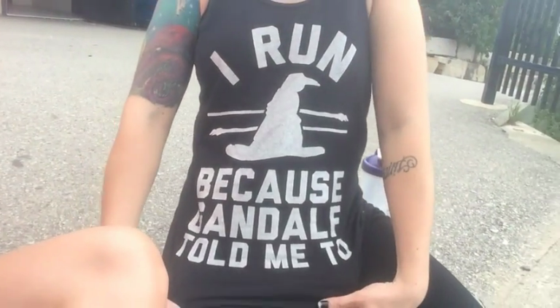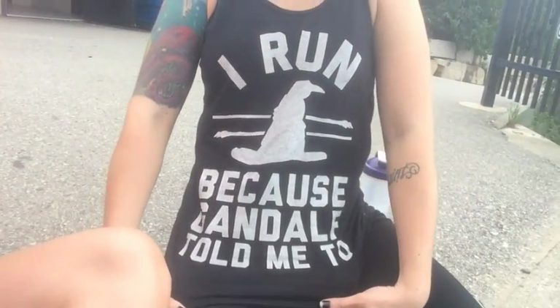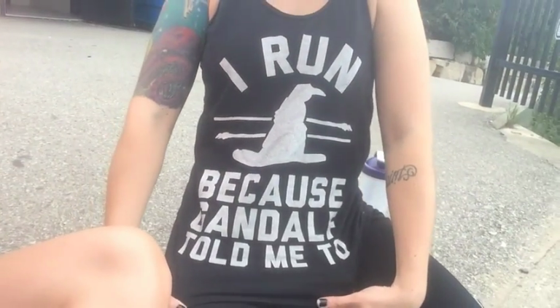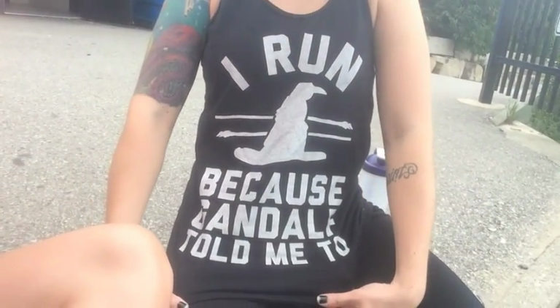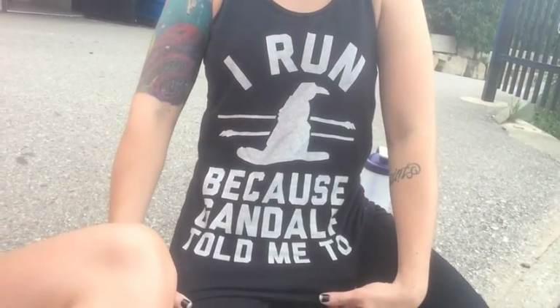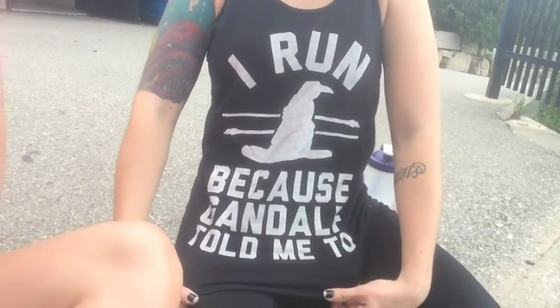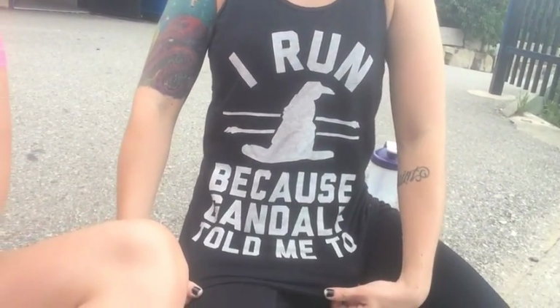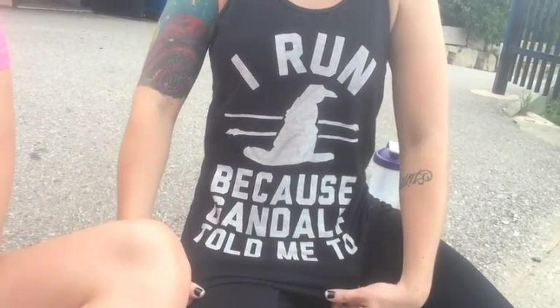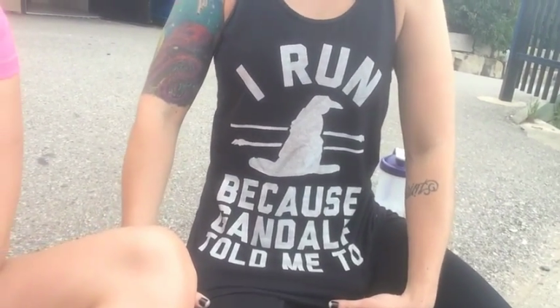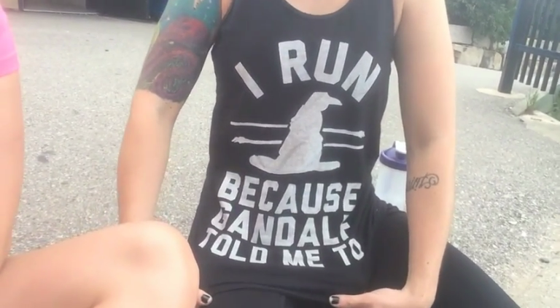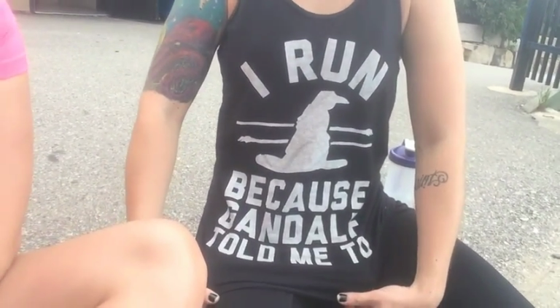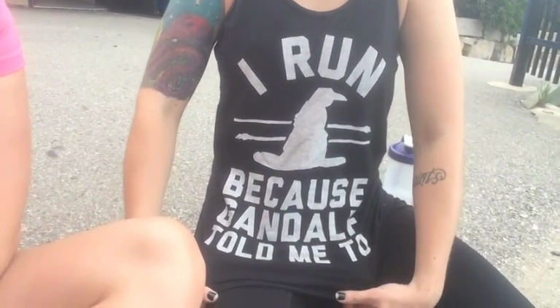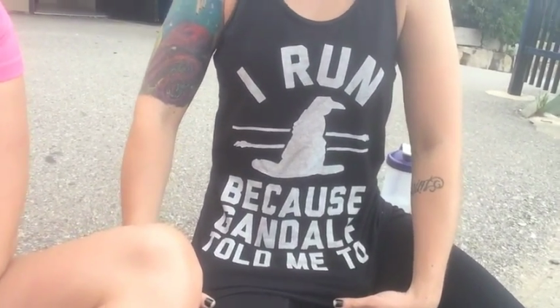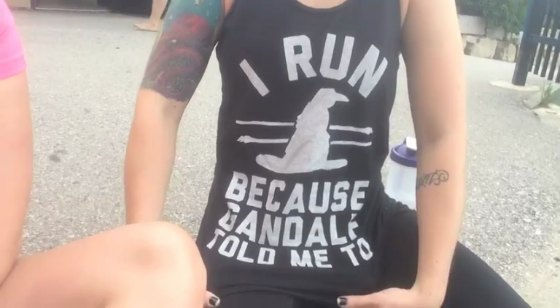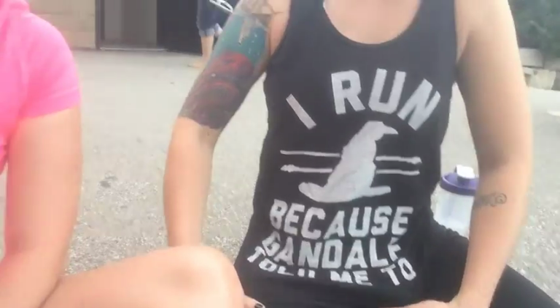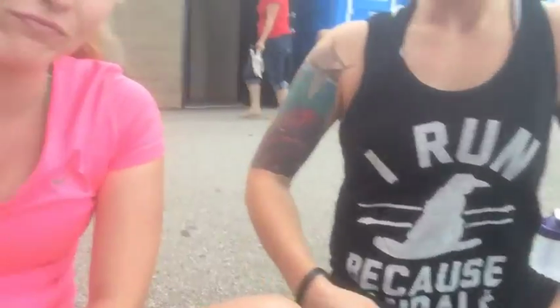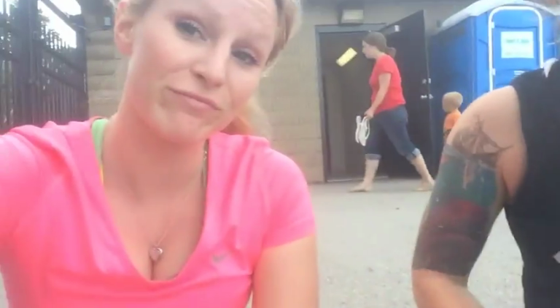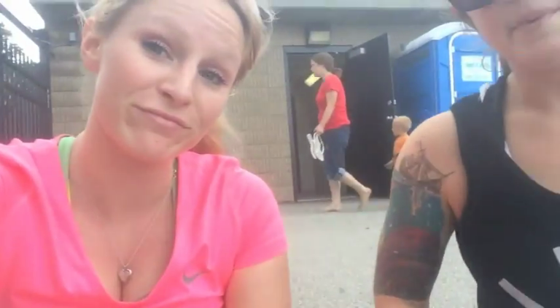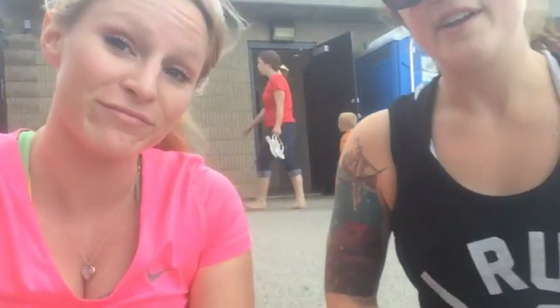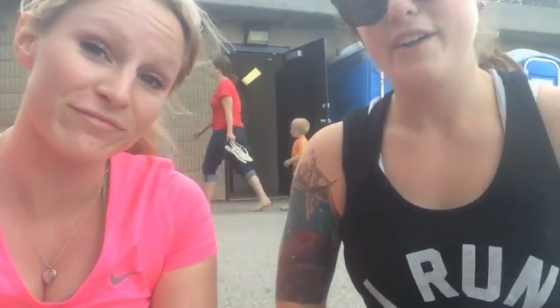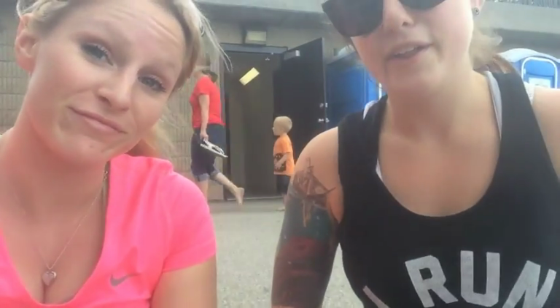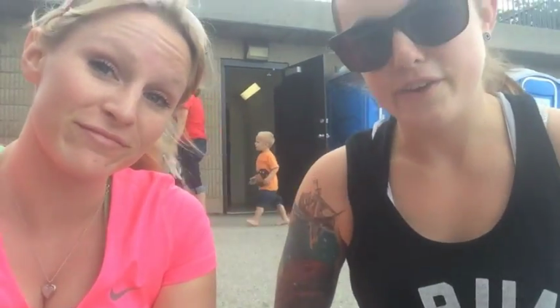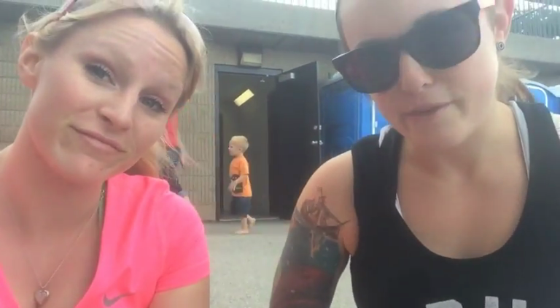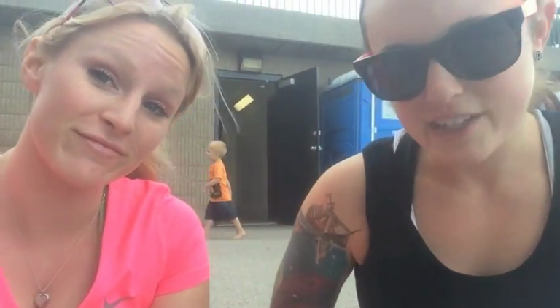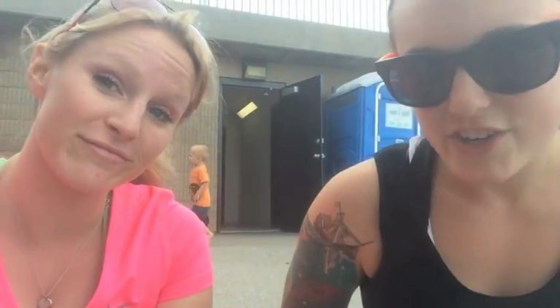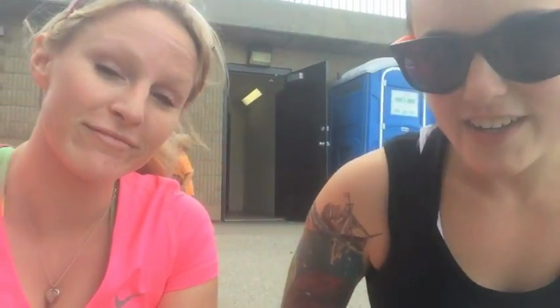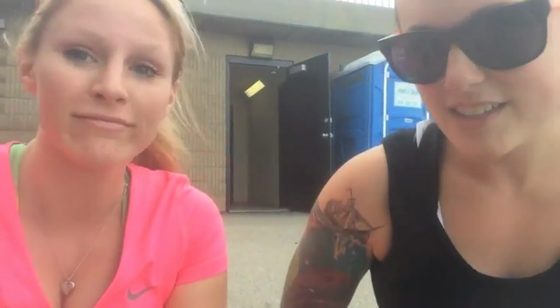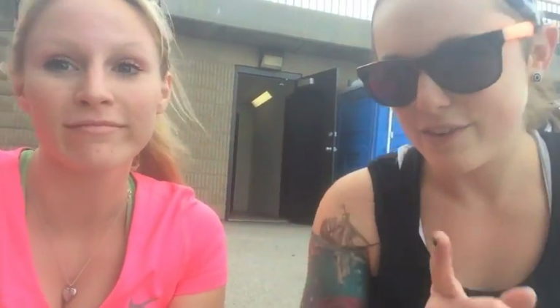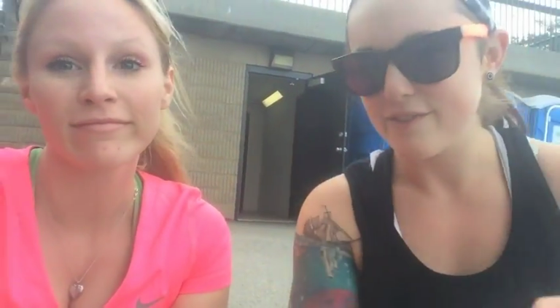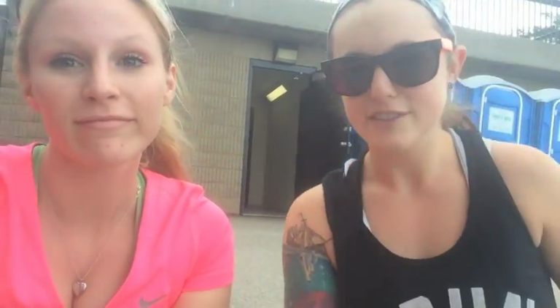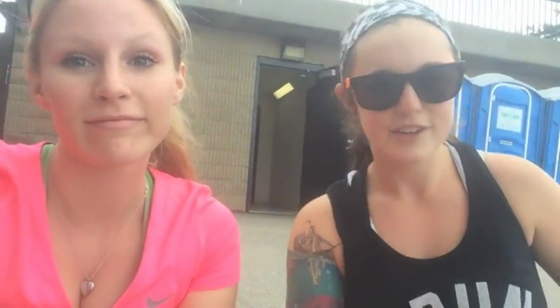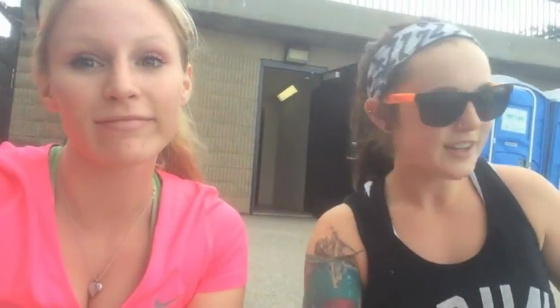Run because Gandalf told me to — we're a bit of Lord of the Rings junkies. Fun fact for you.